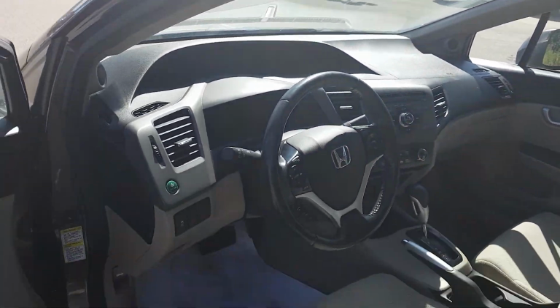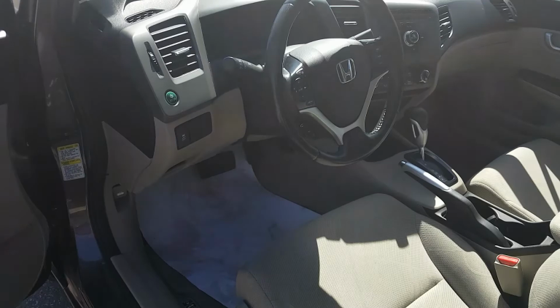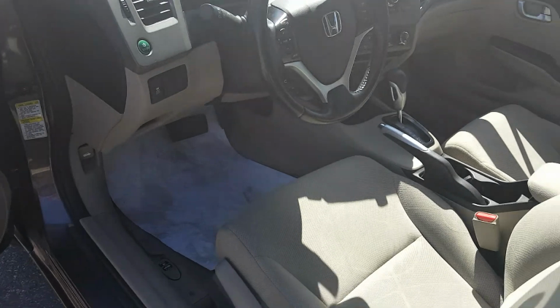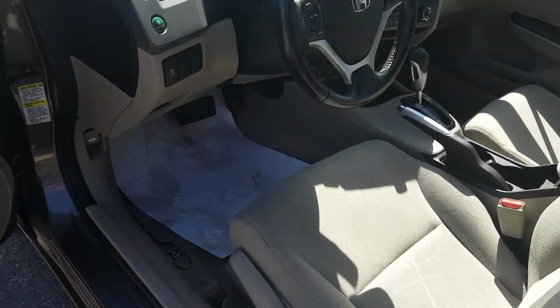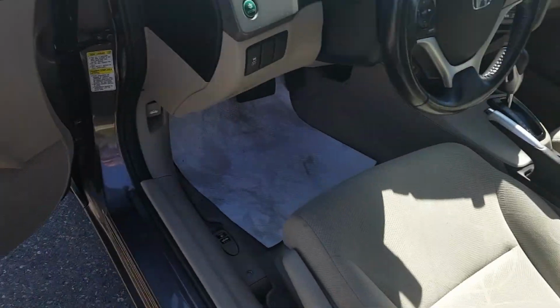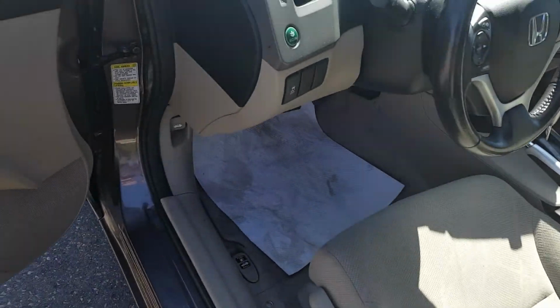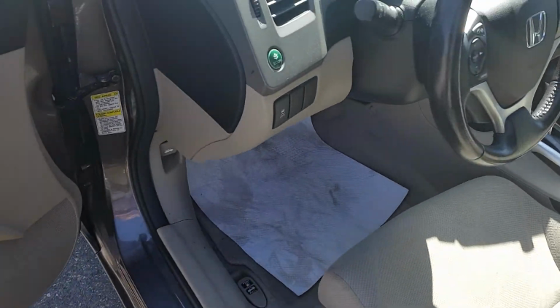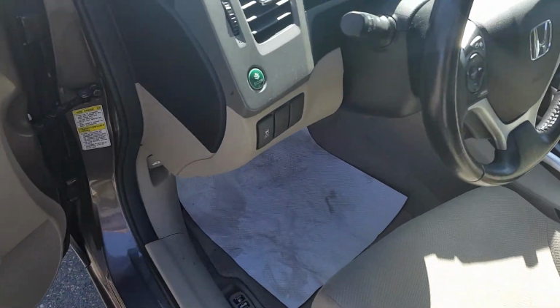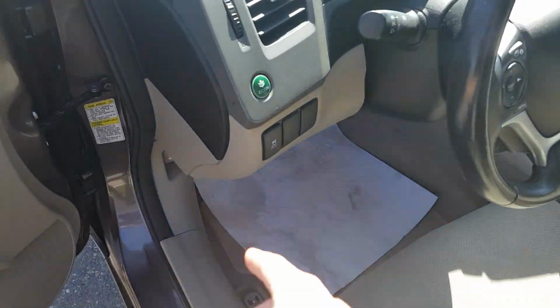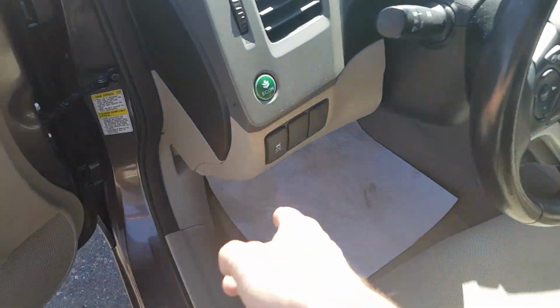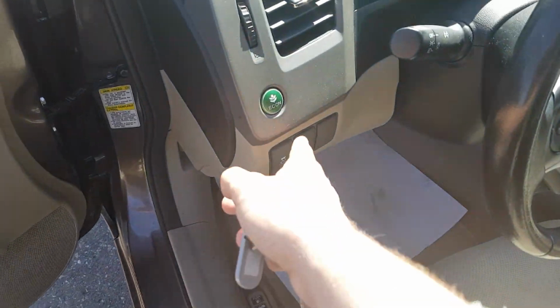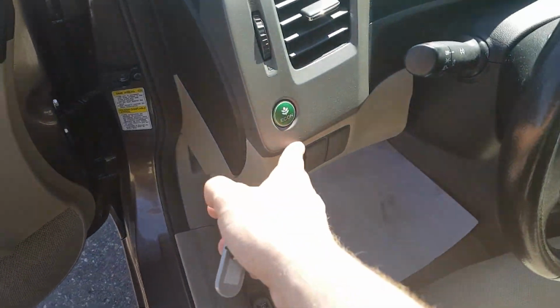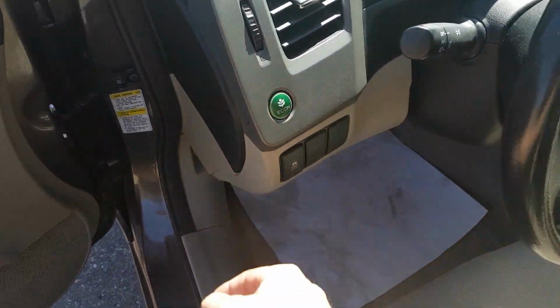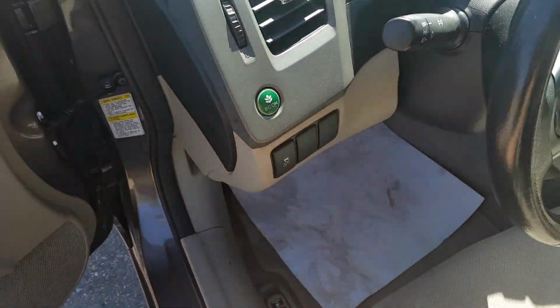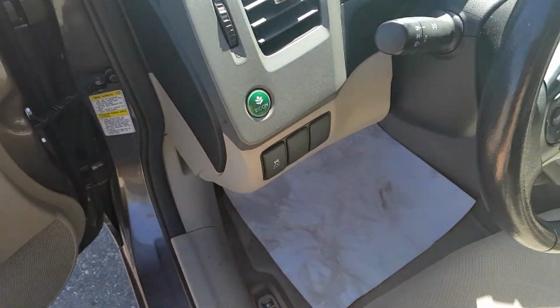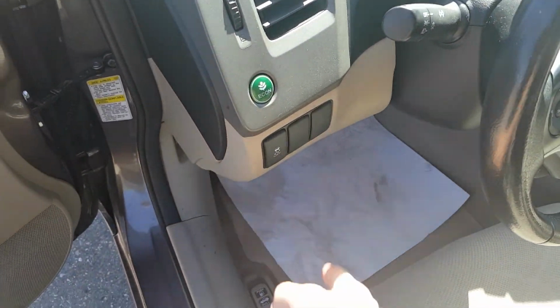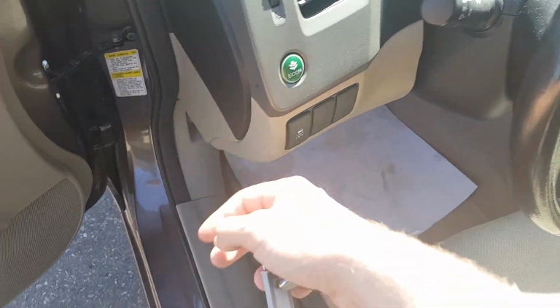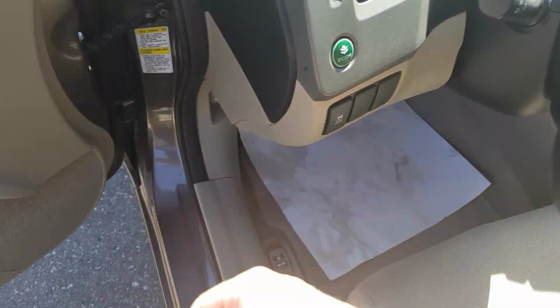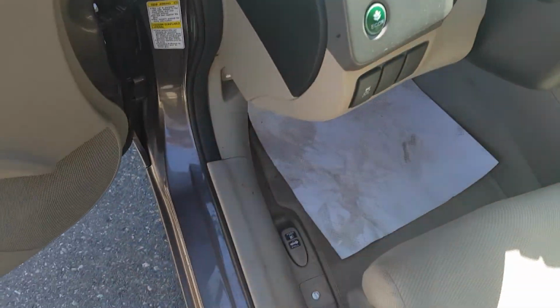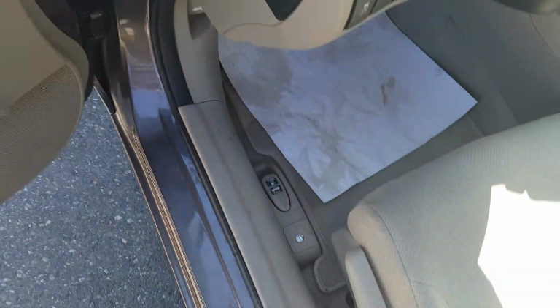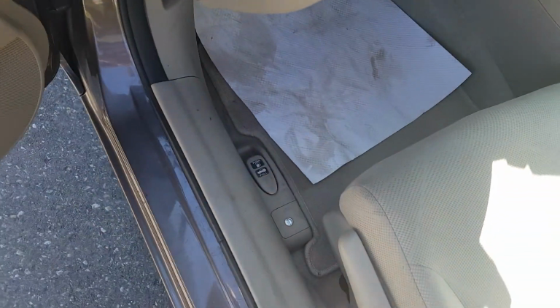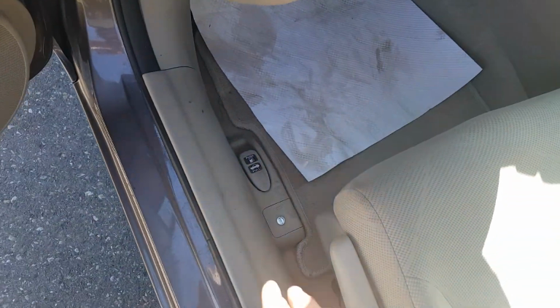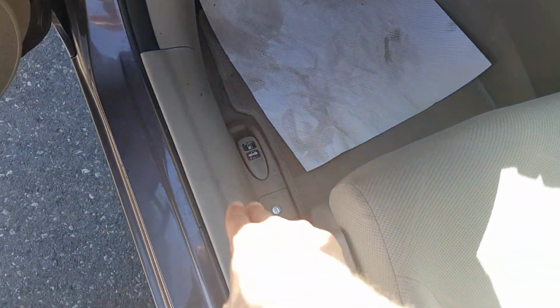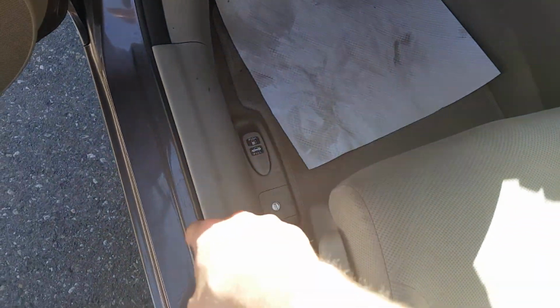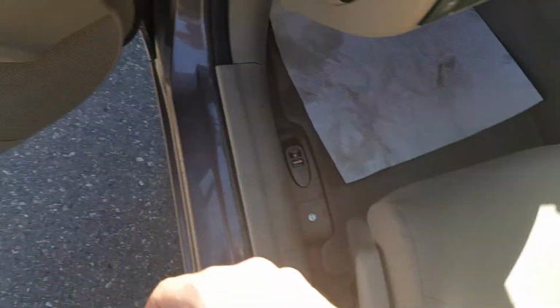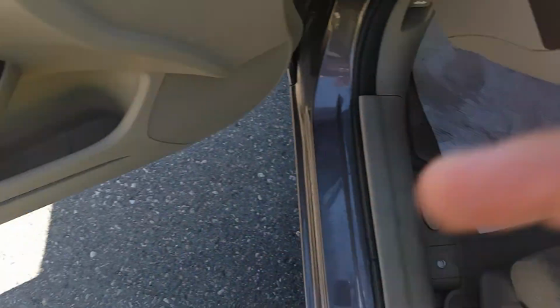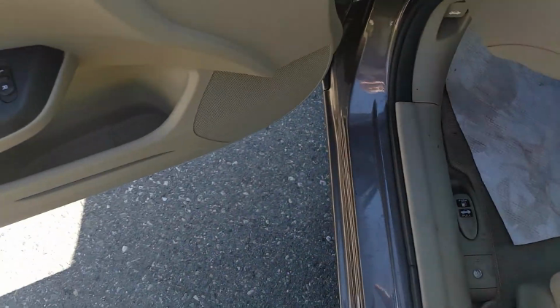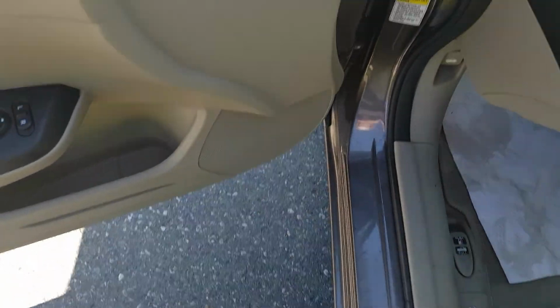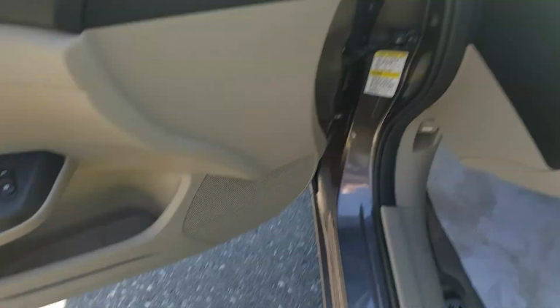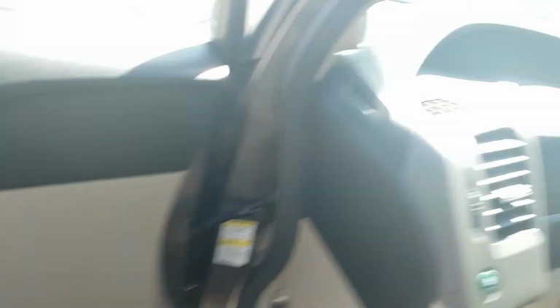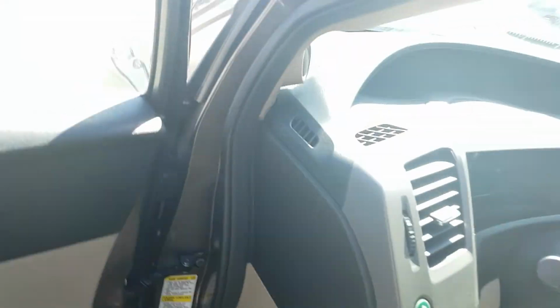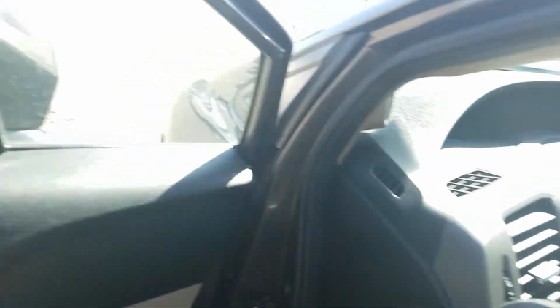Left-side steering wheel here, eco mode, traction control. Below here we have our gas and tailgate latch.